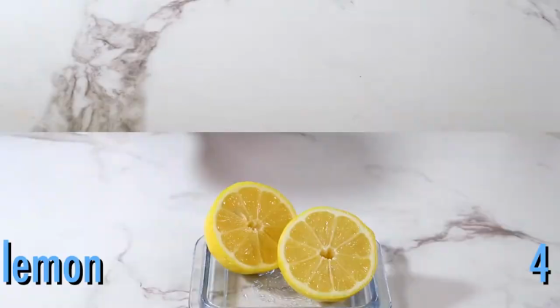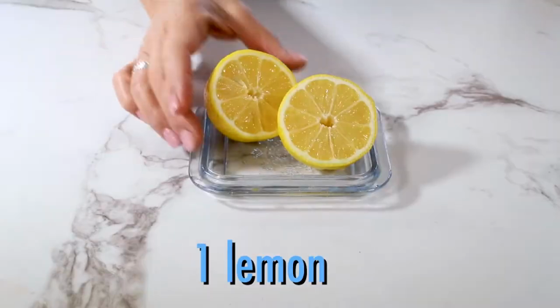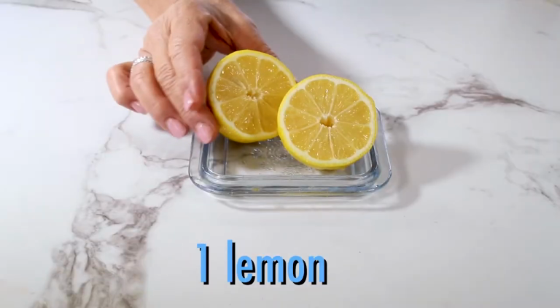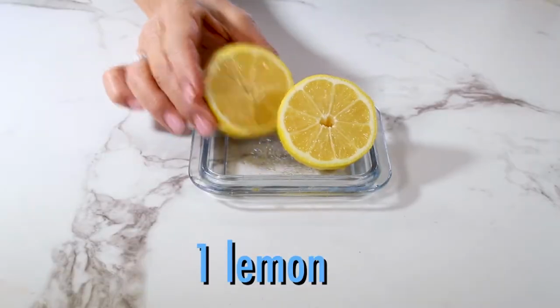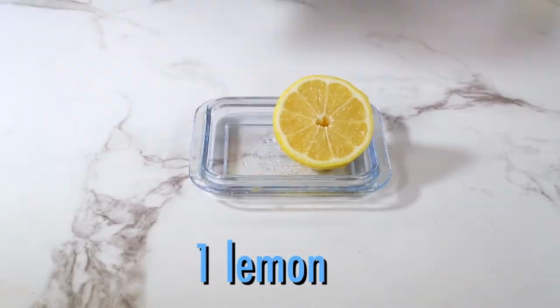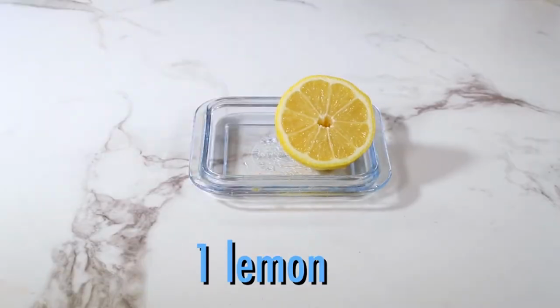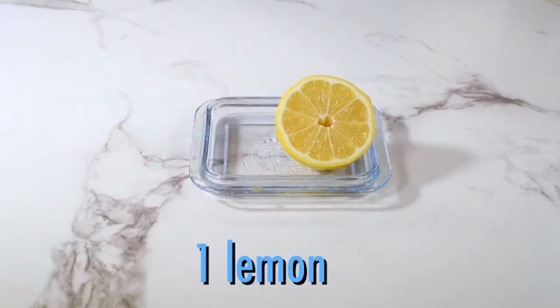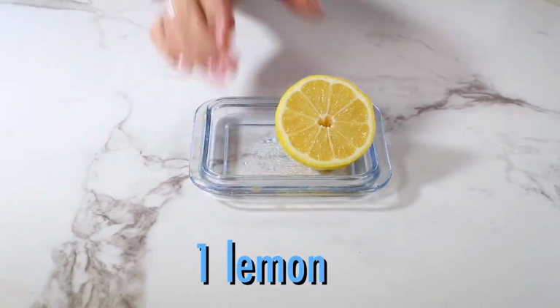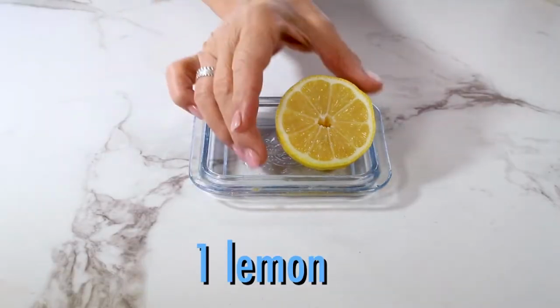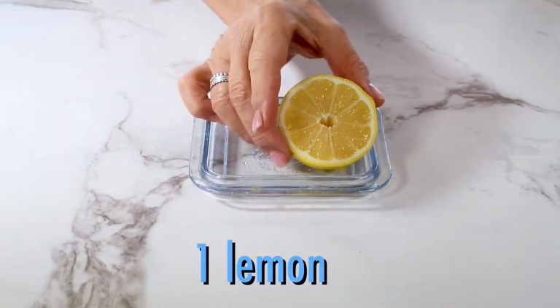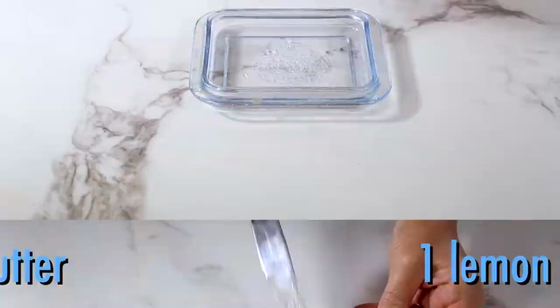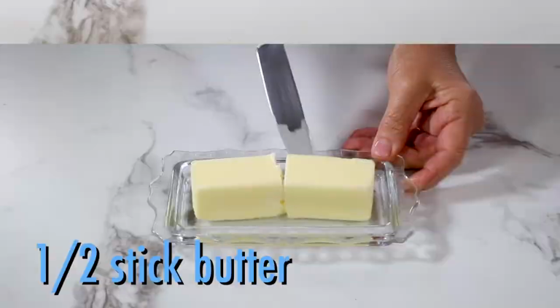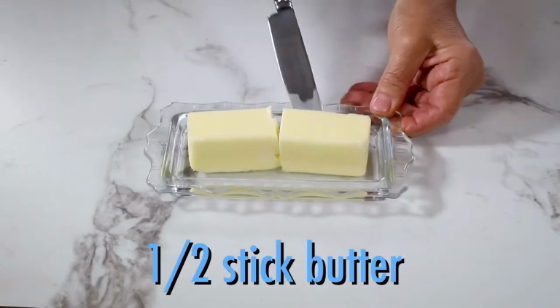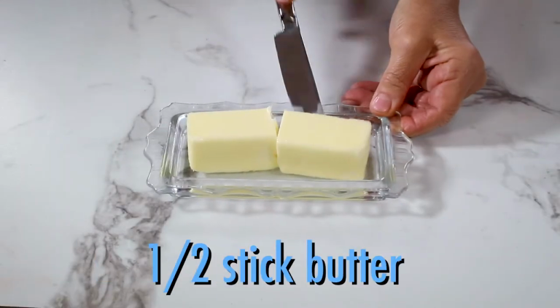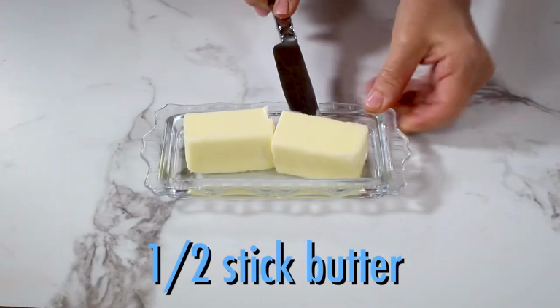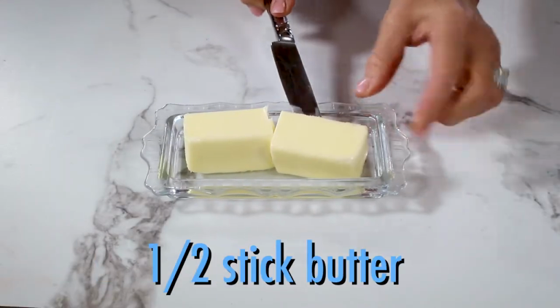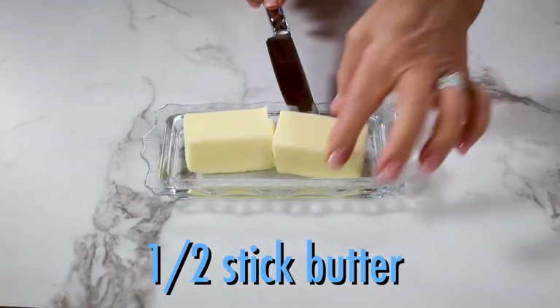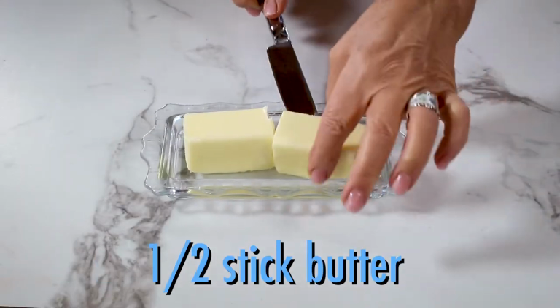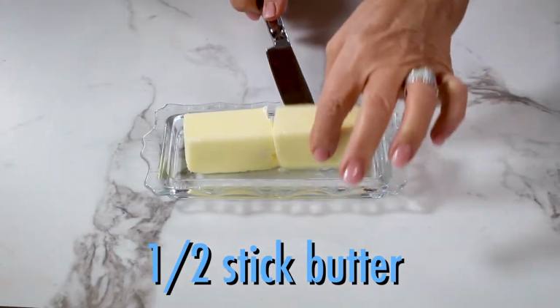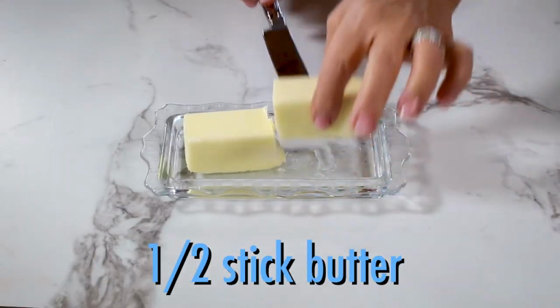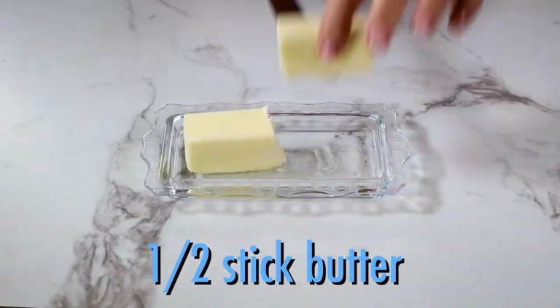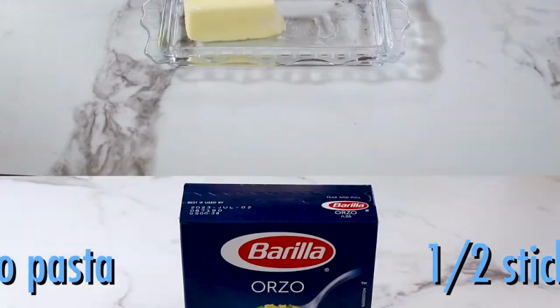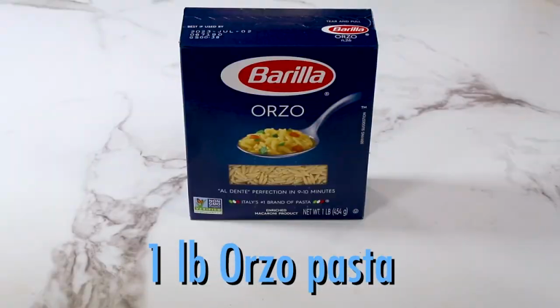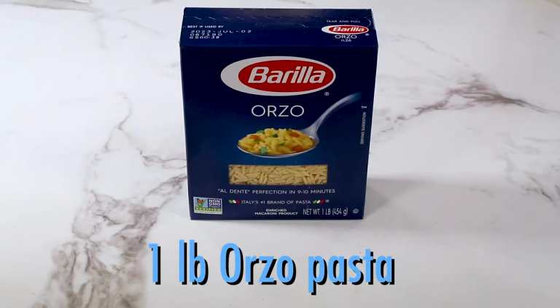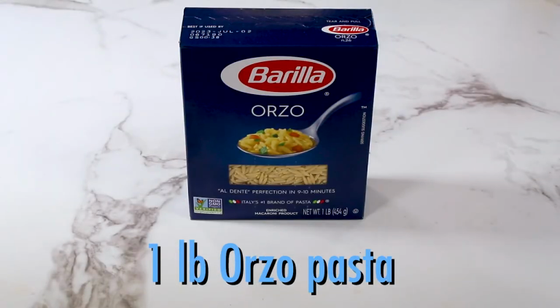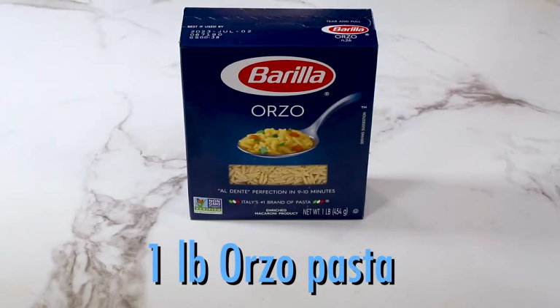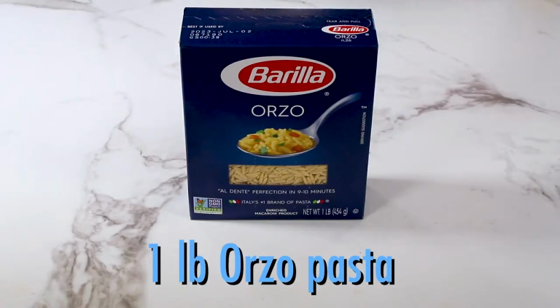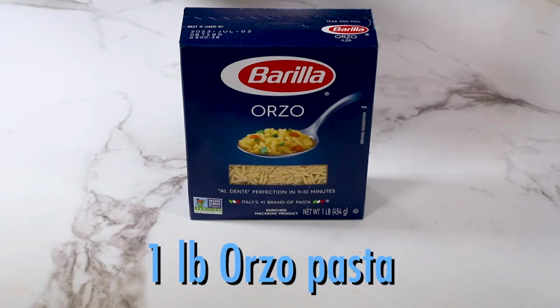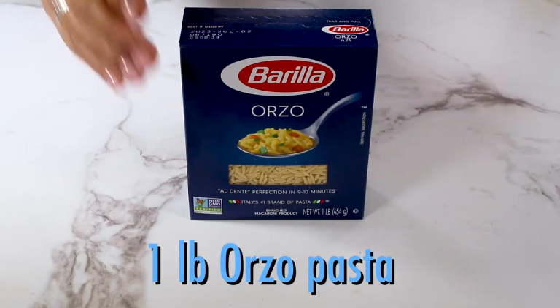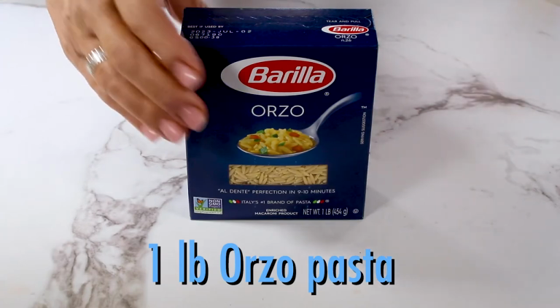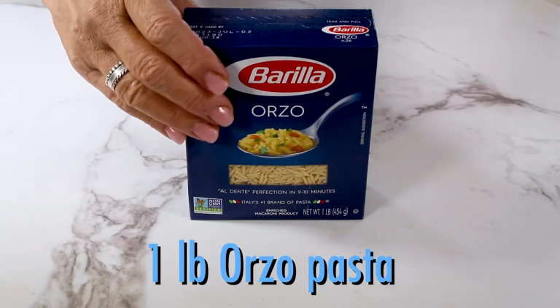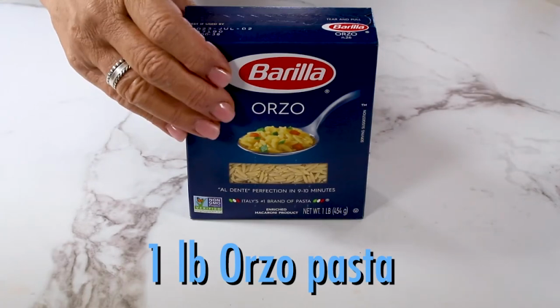The juice of 1 lemon, a half a stick of butter, and a pound of orzo pasta.